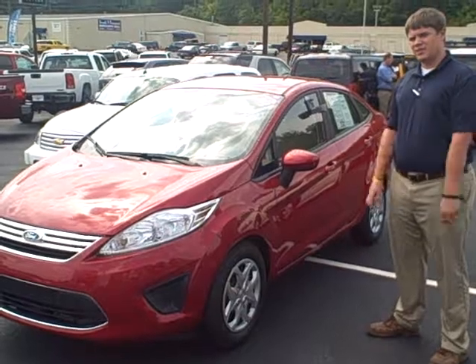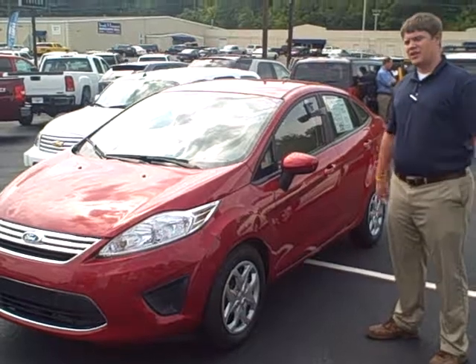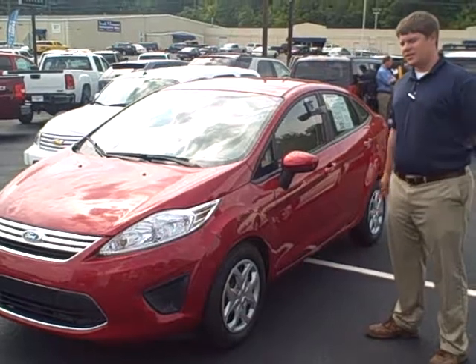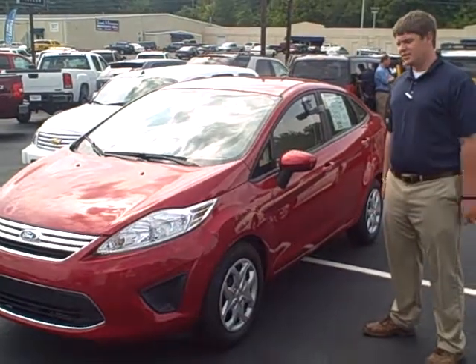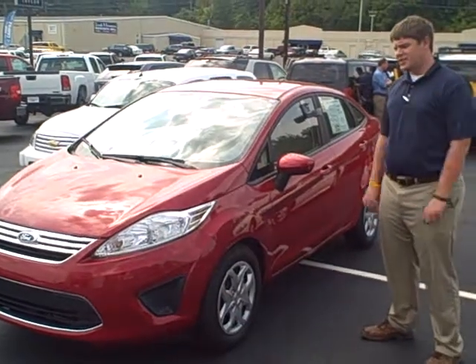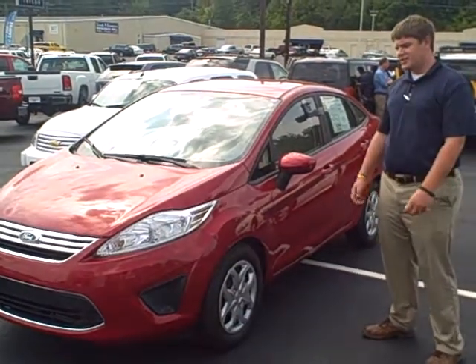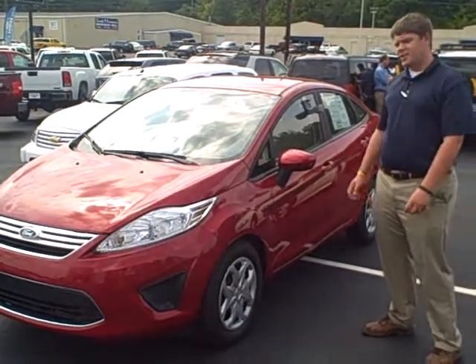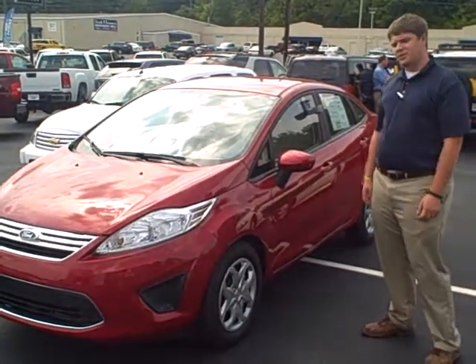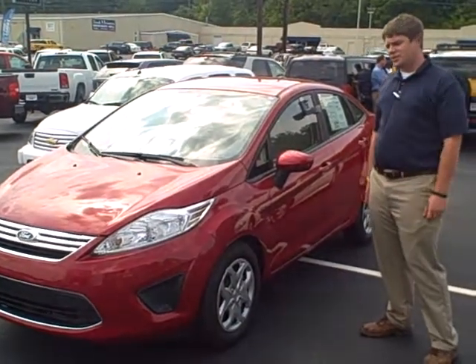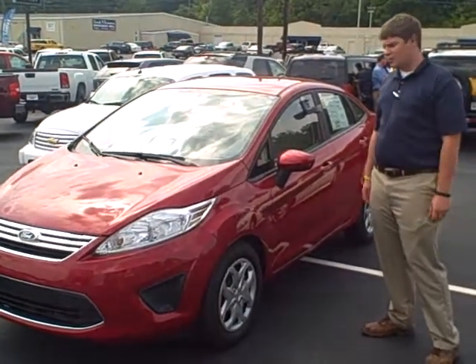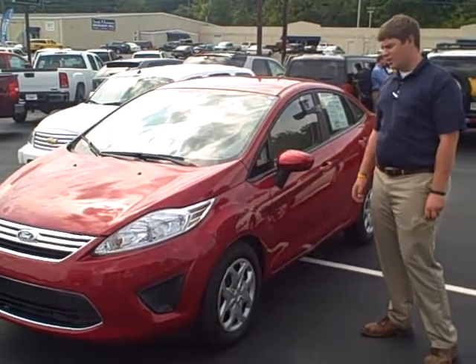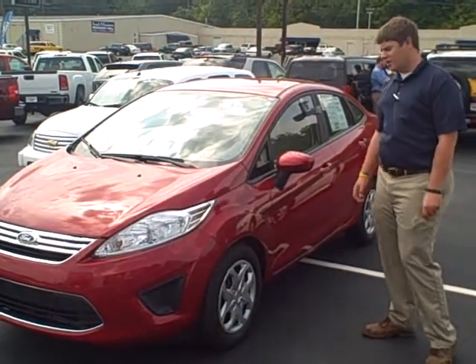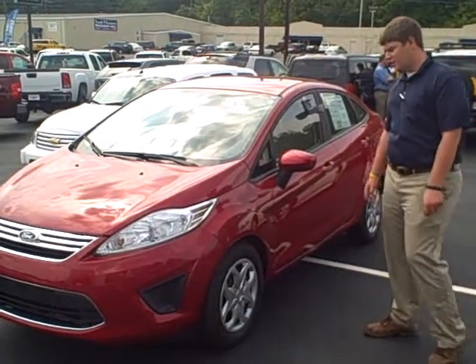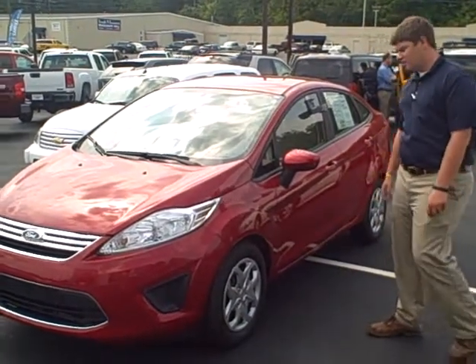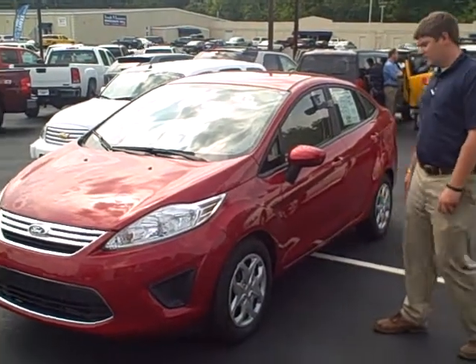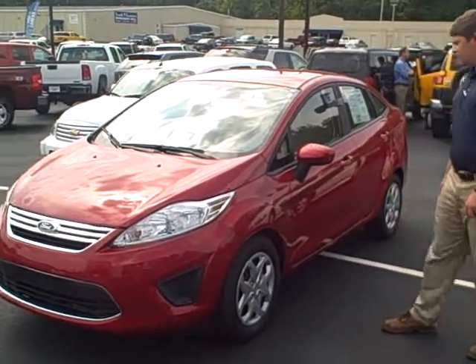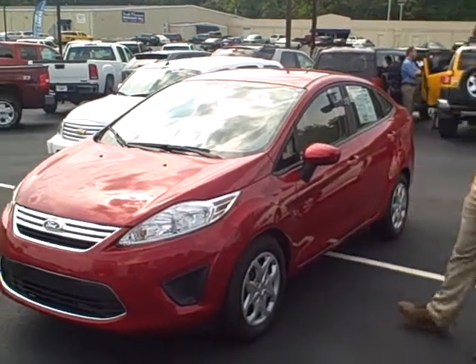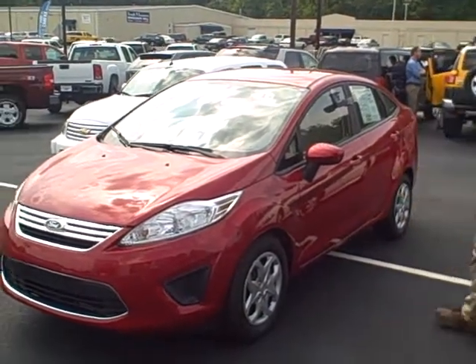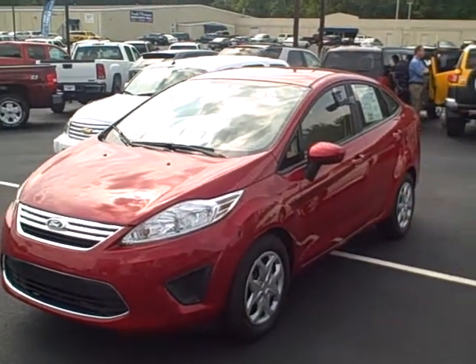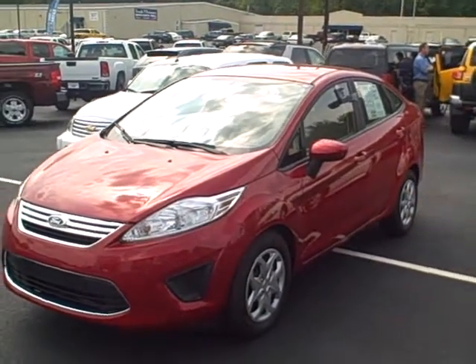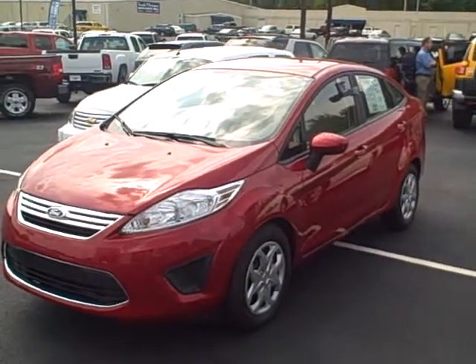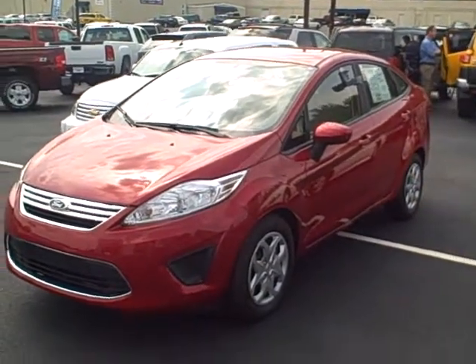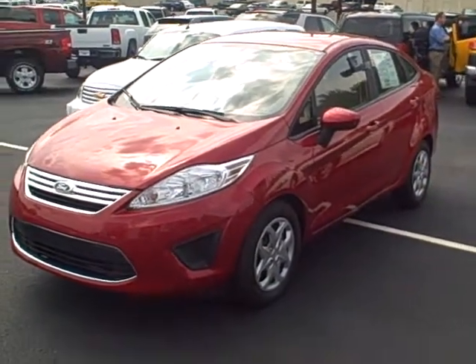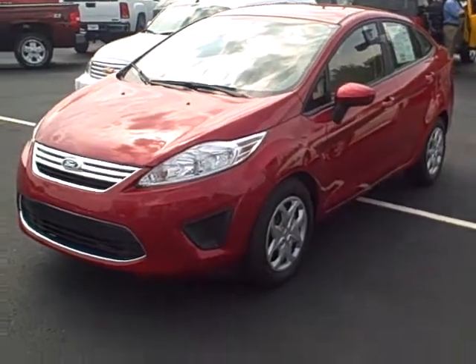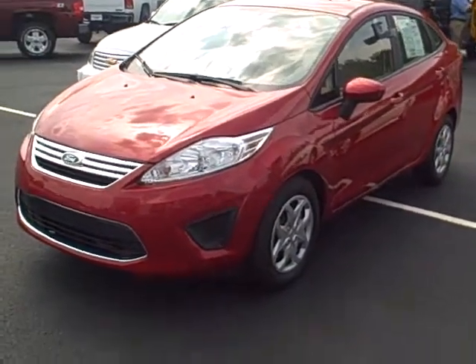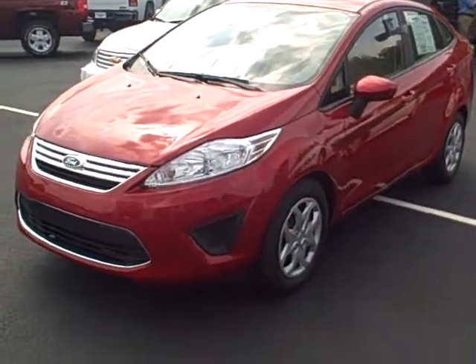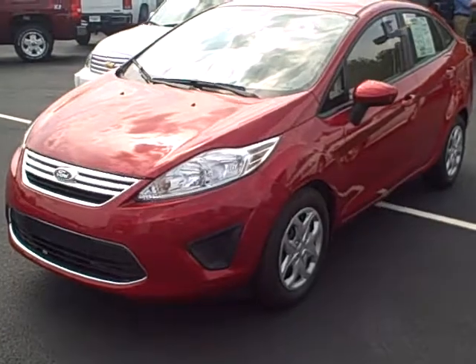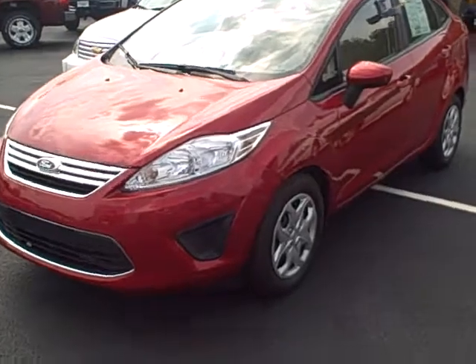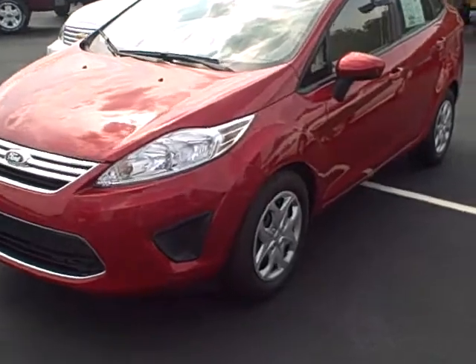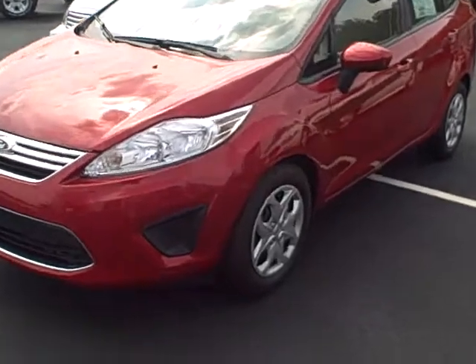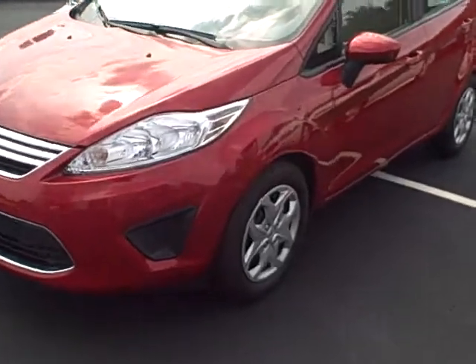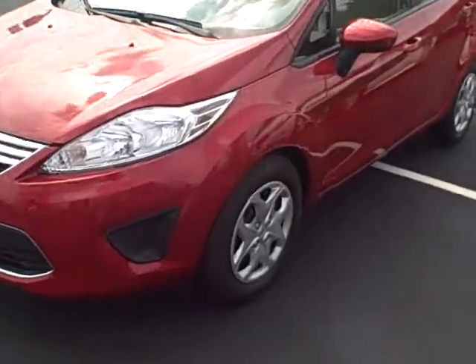Hey, this is Casey down here with Toyota Murray again. Today we've got this 2011 Ford Fiesta SE.